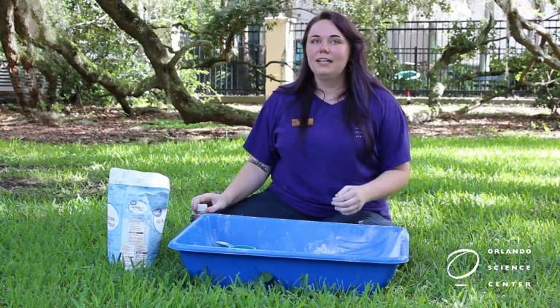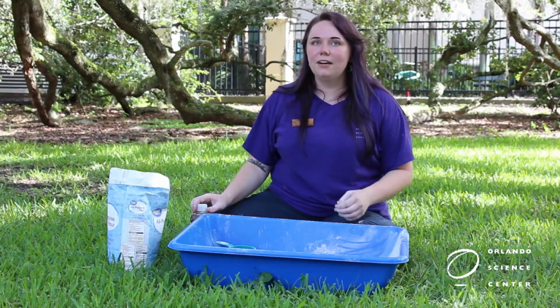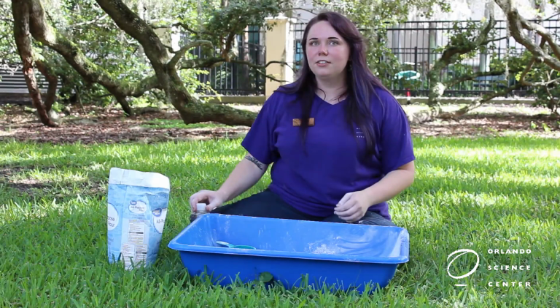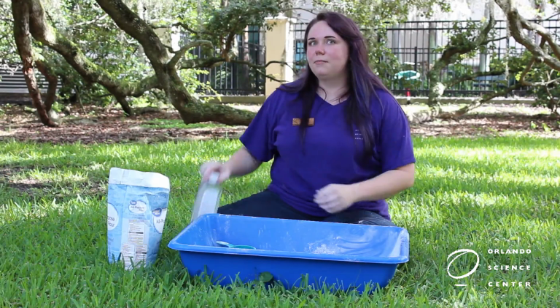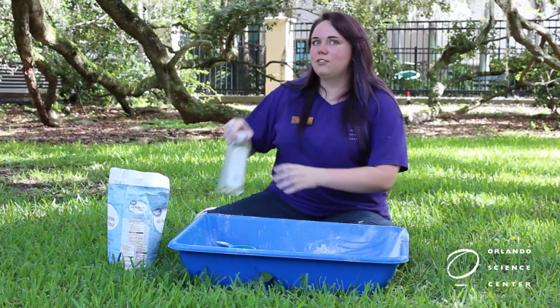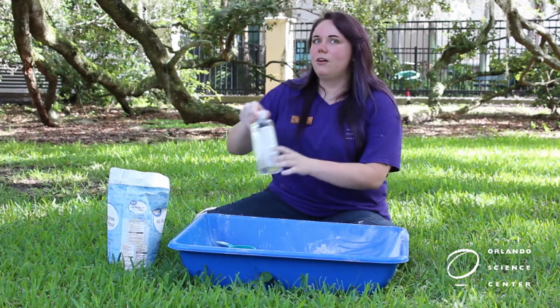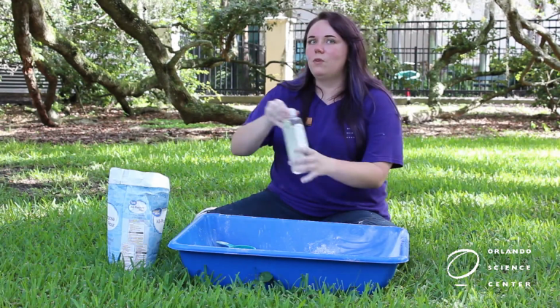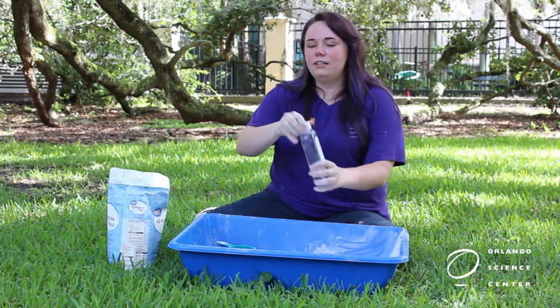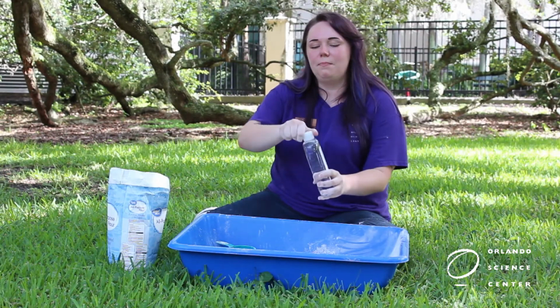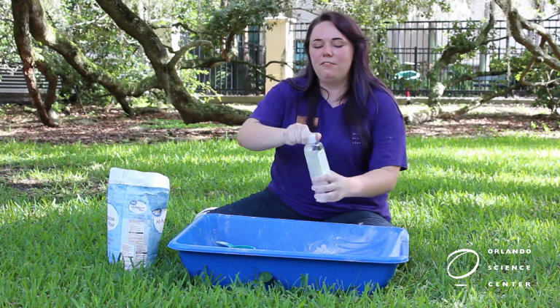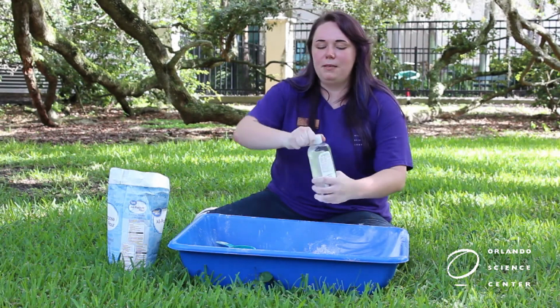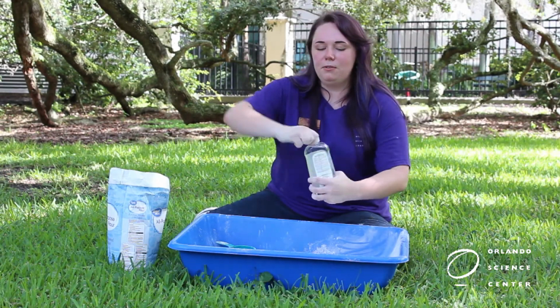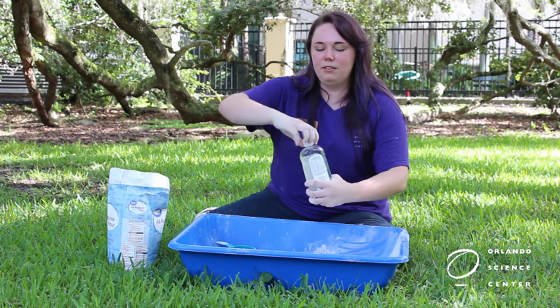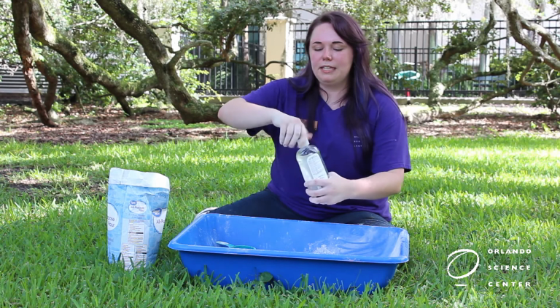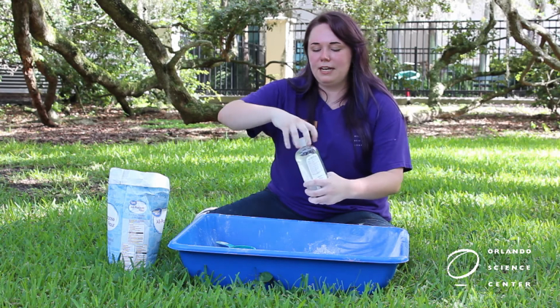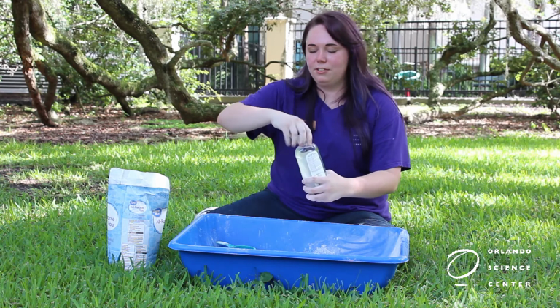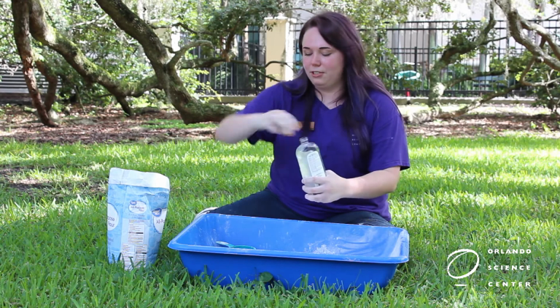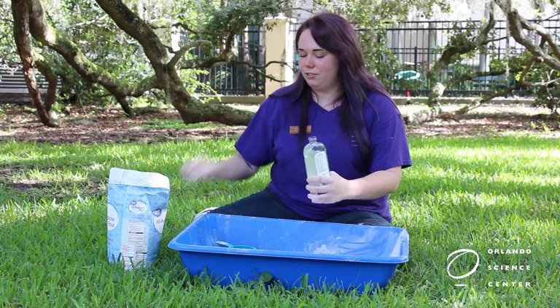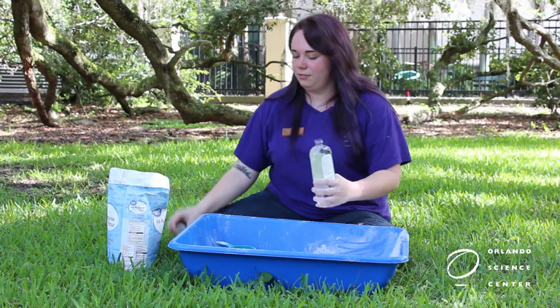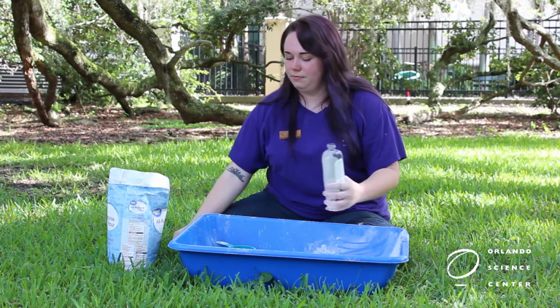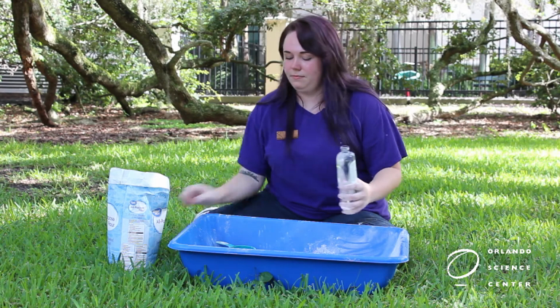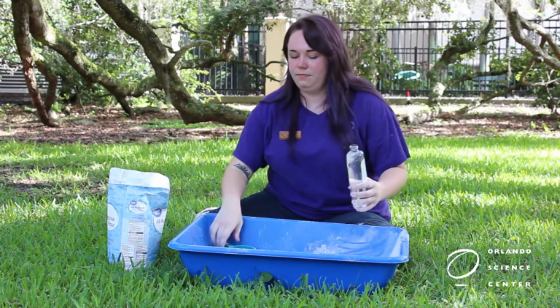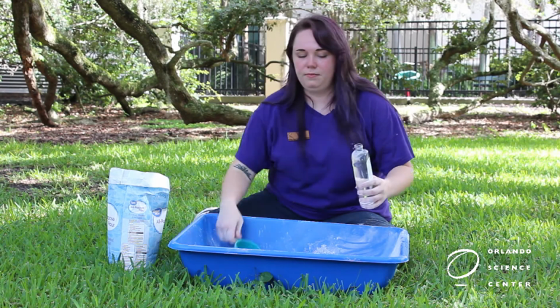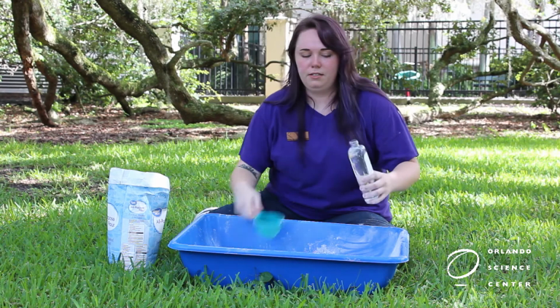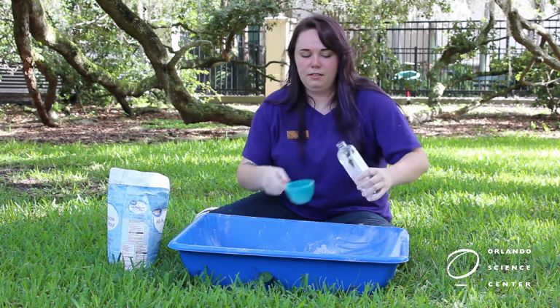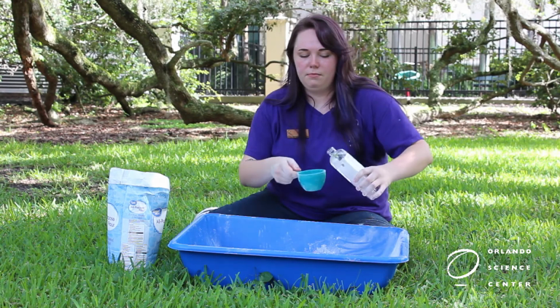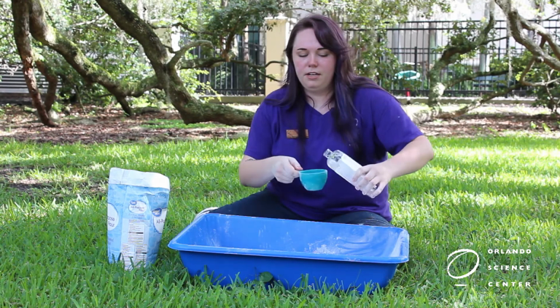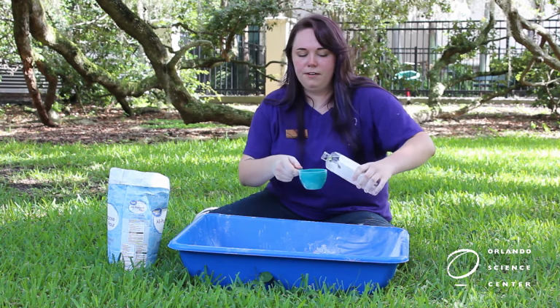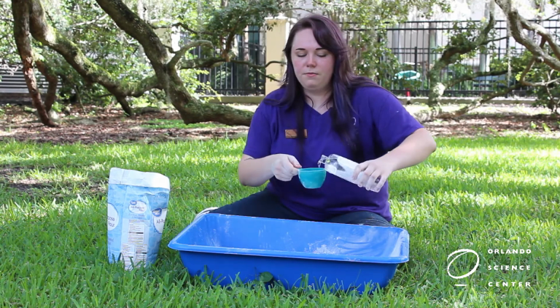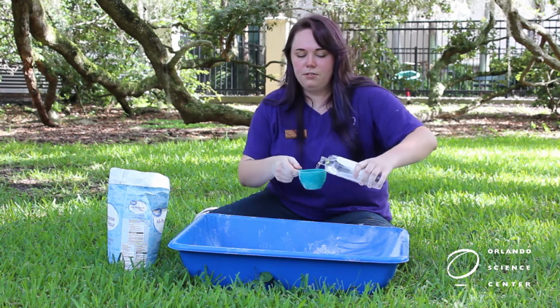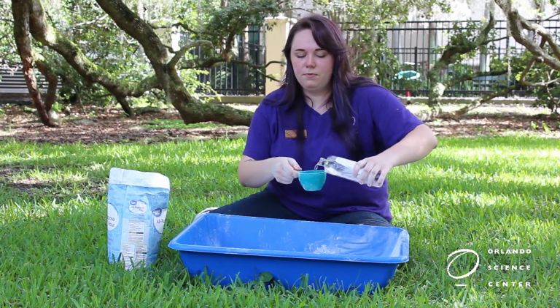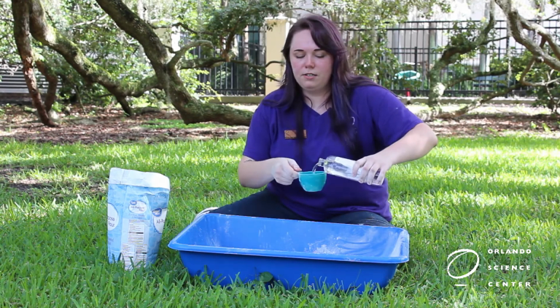Now you're going to measure out one cup of baby oil to add to your mixture. Be careful when you pour.